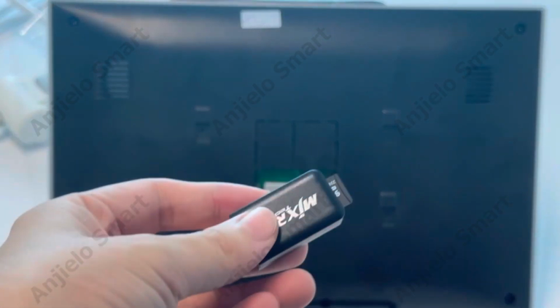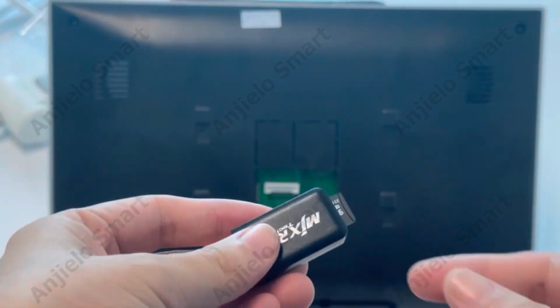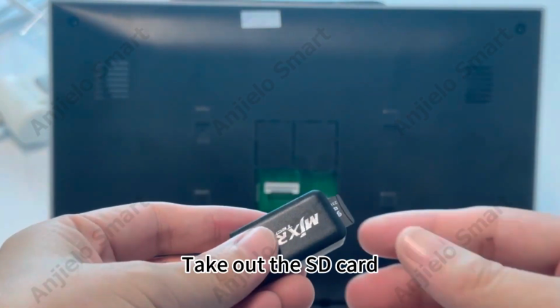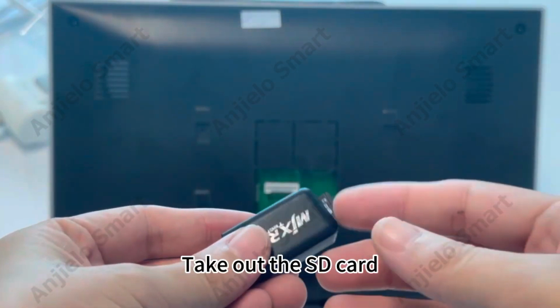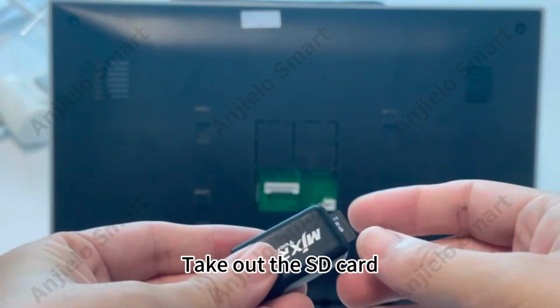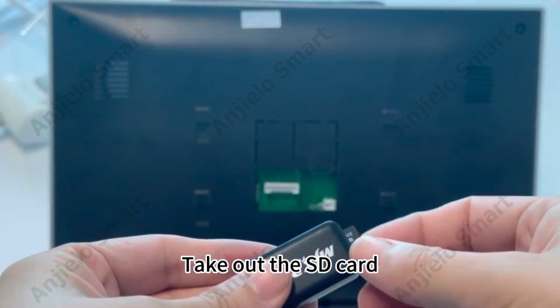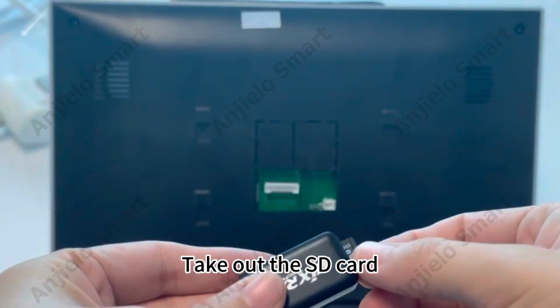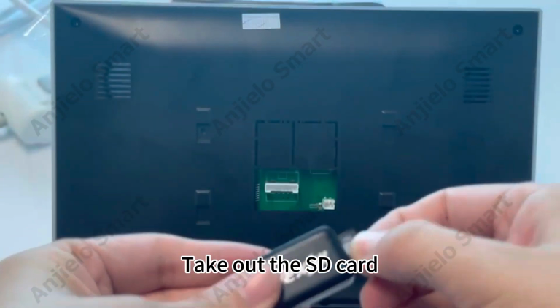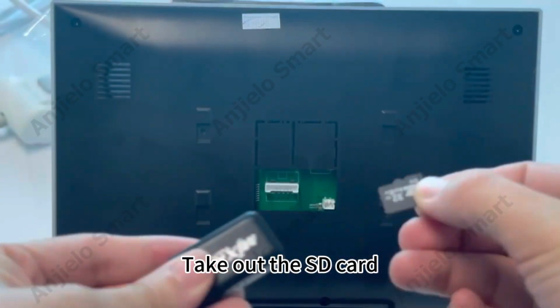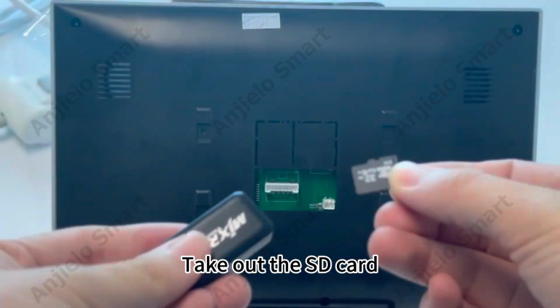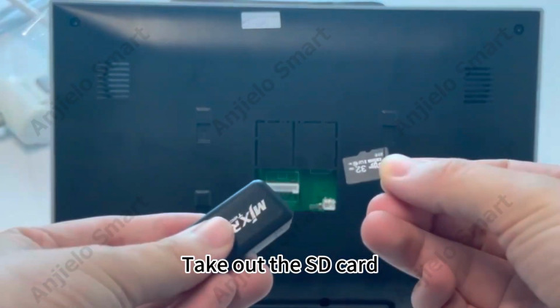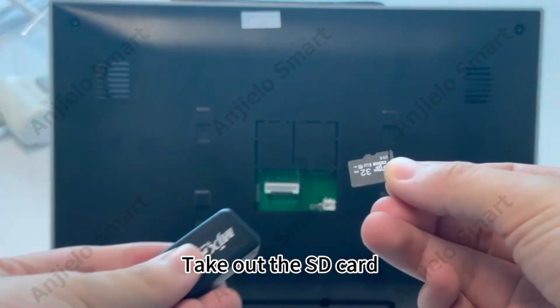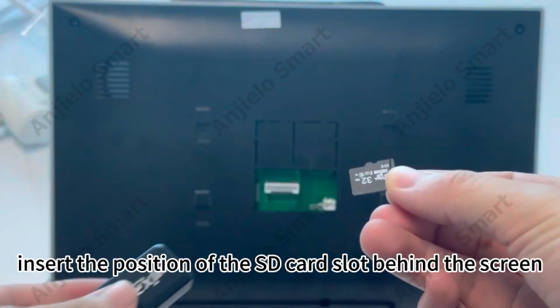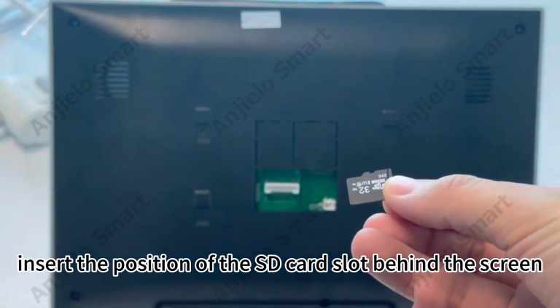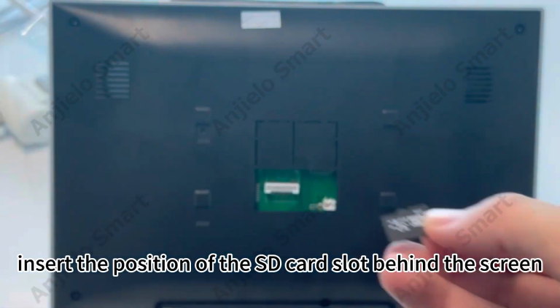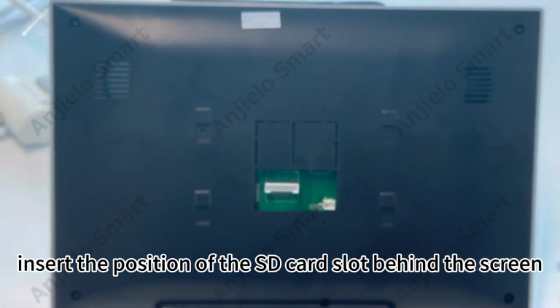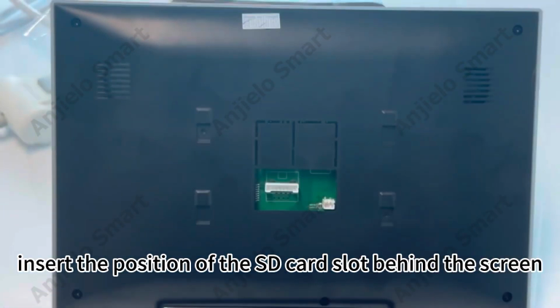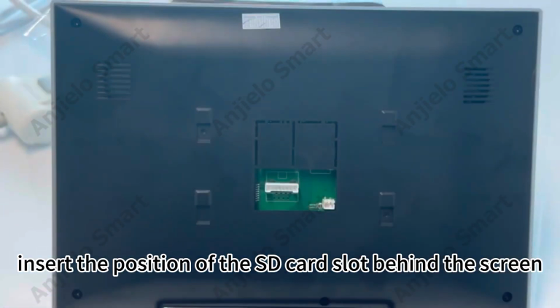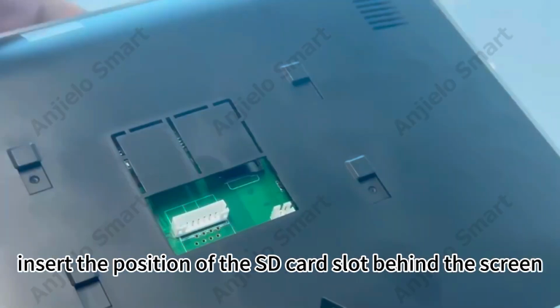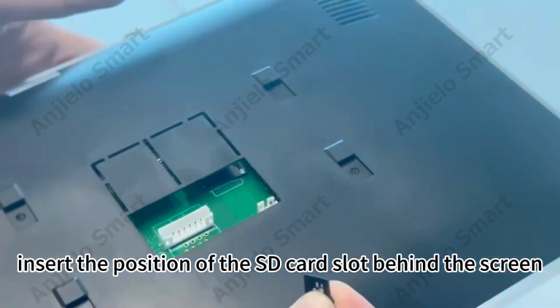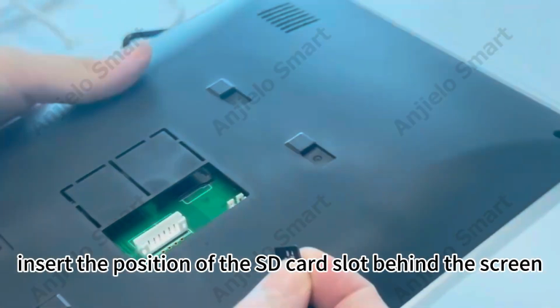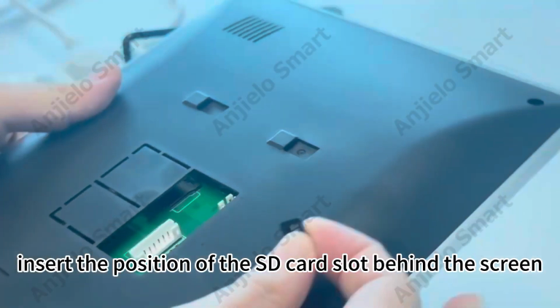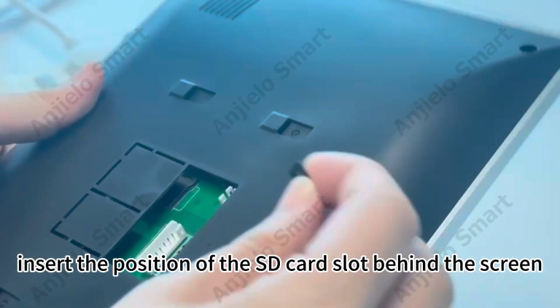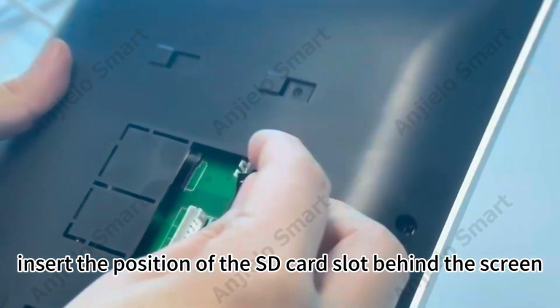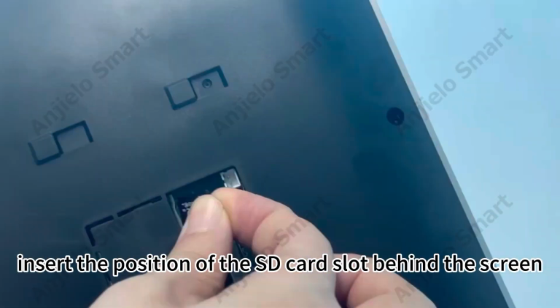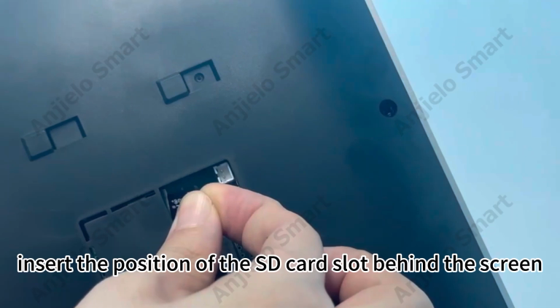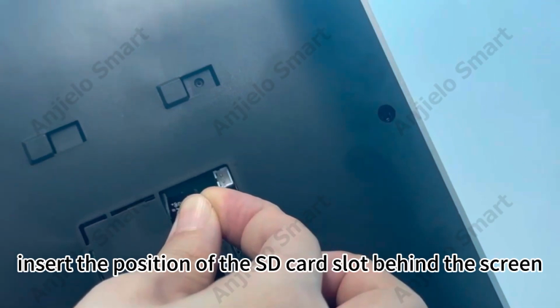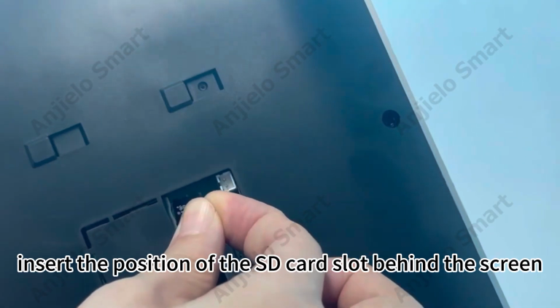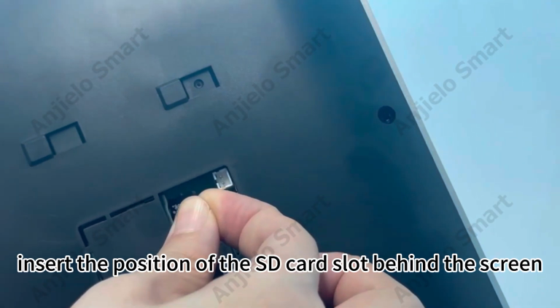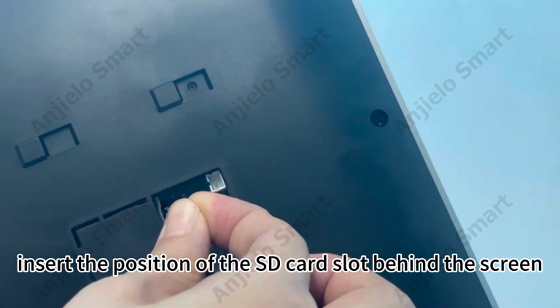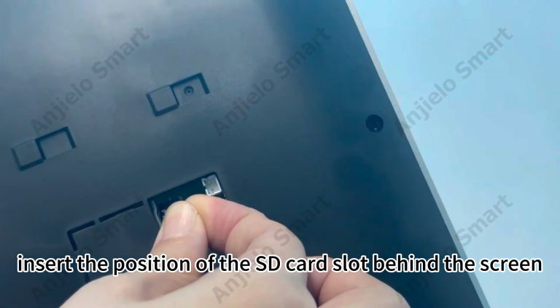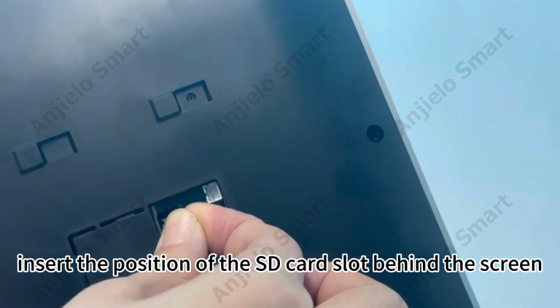Take out the SD card and insert it into the SD card slot behind the screen.